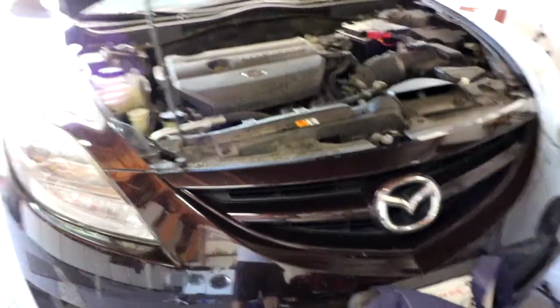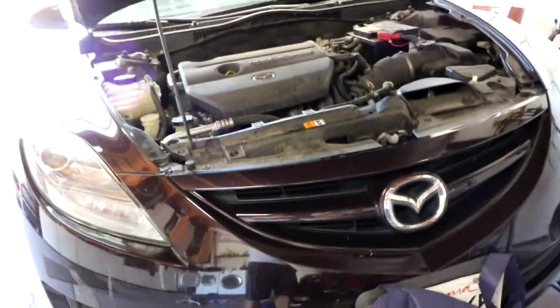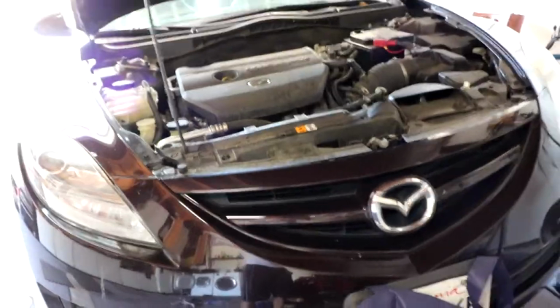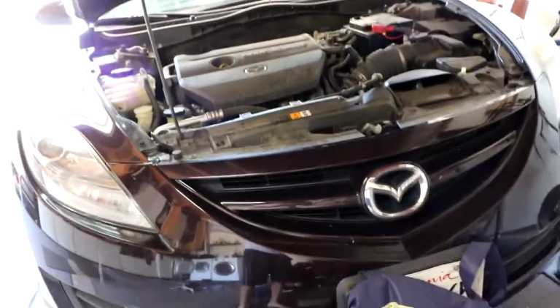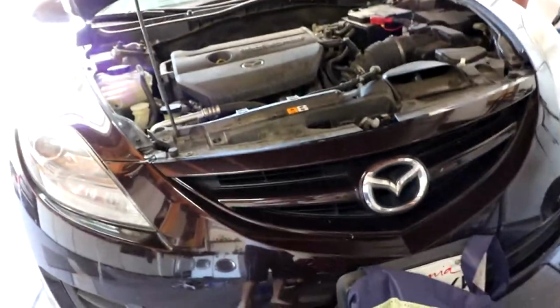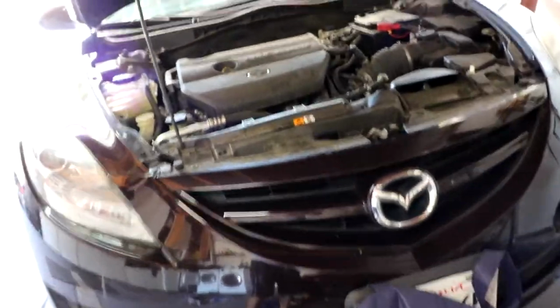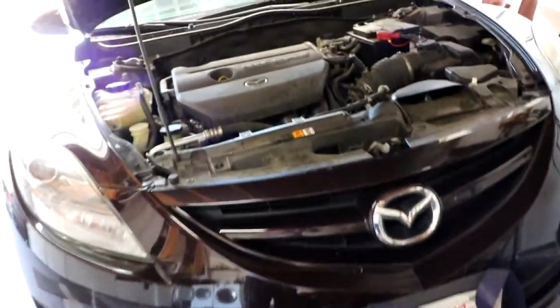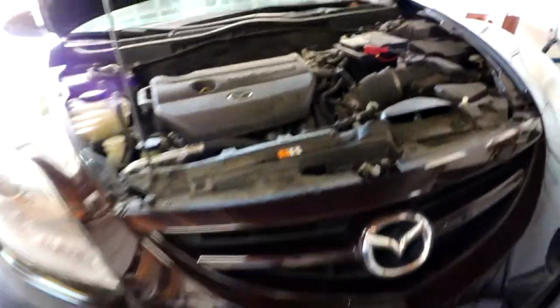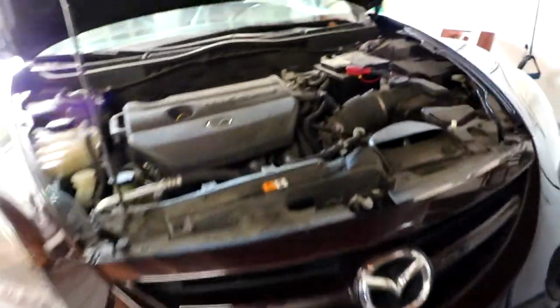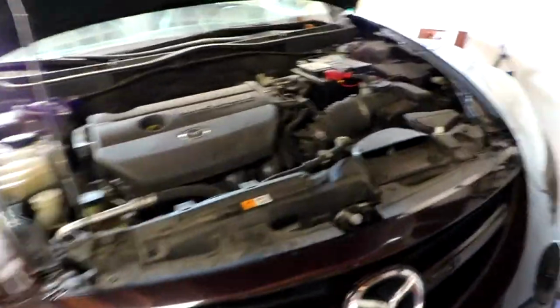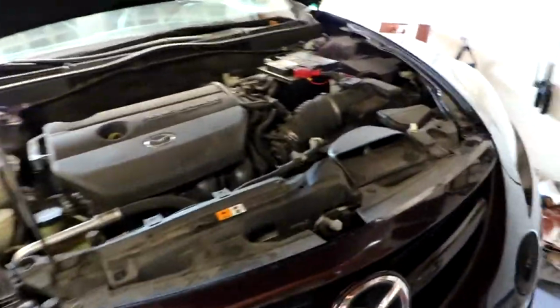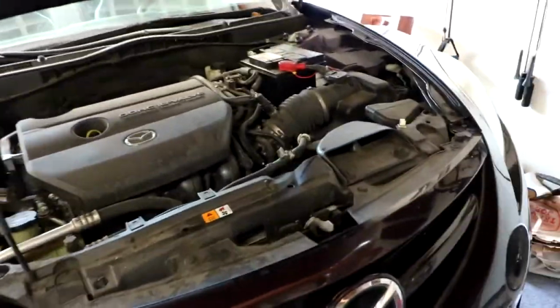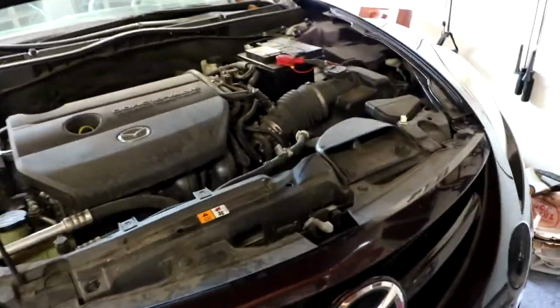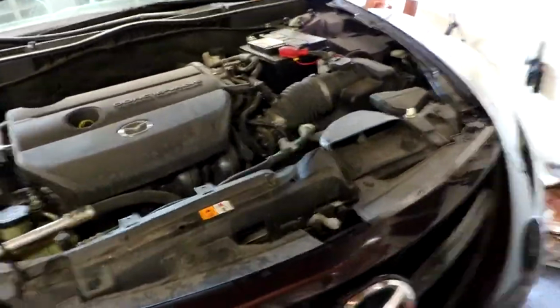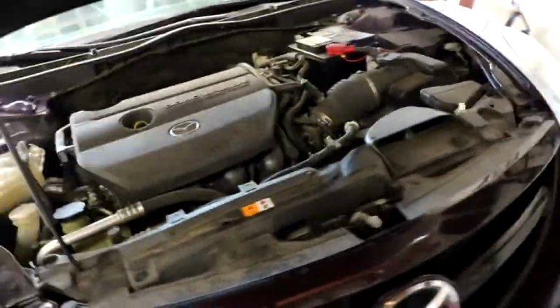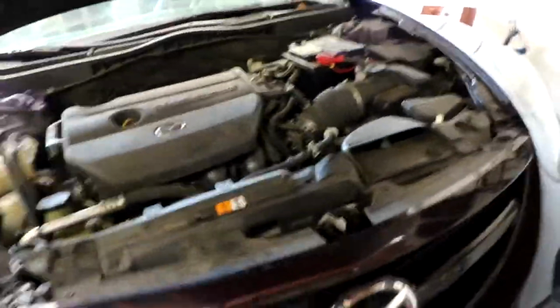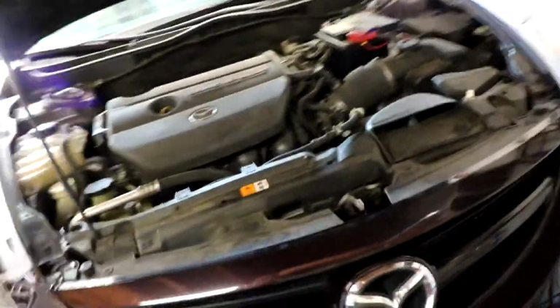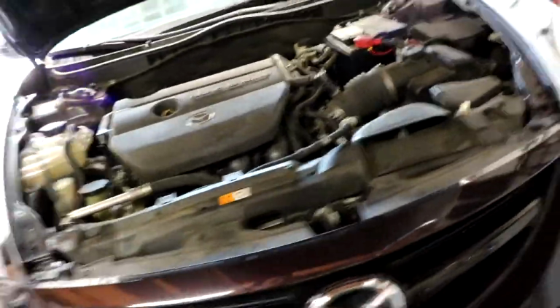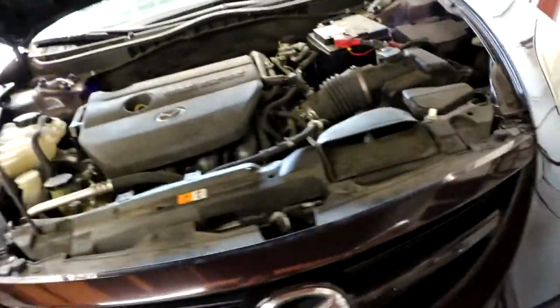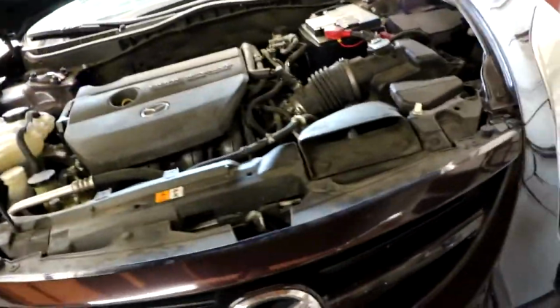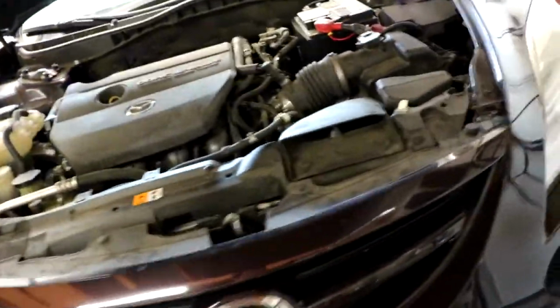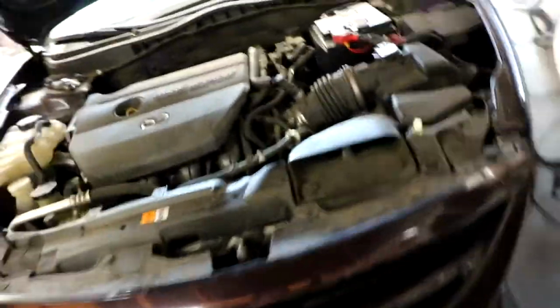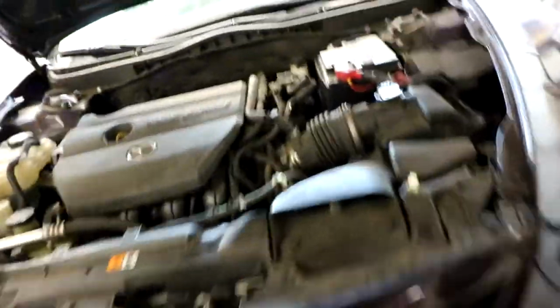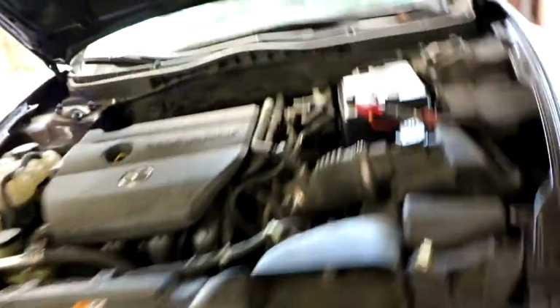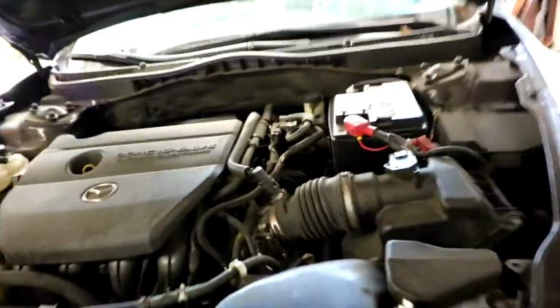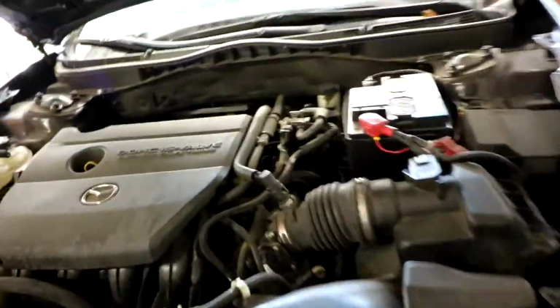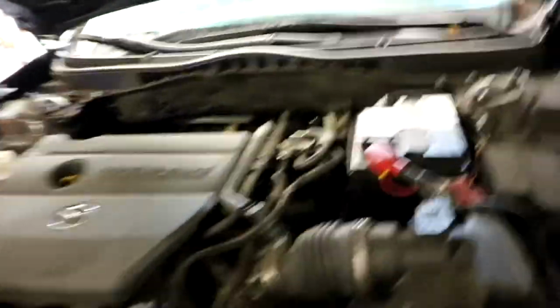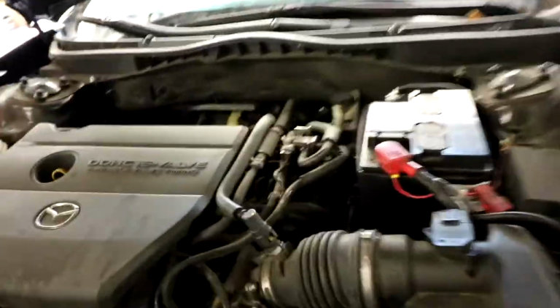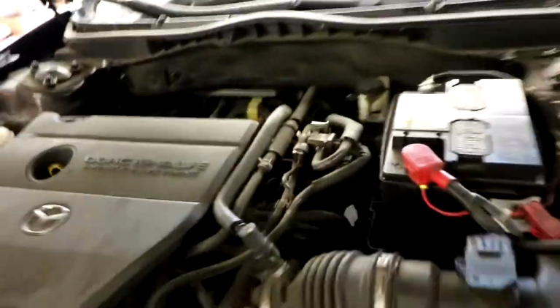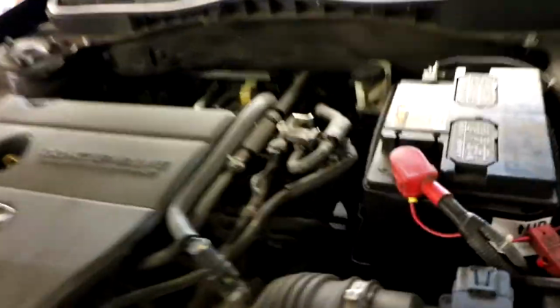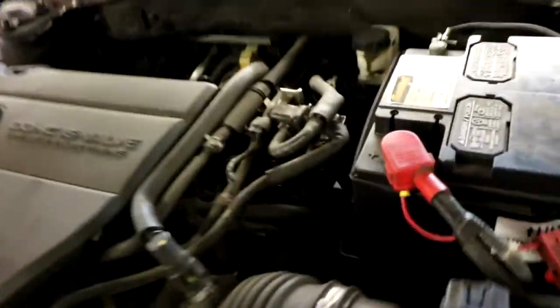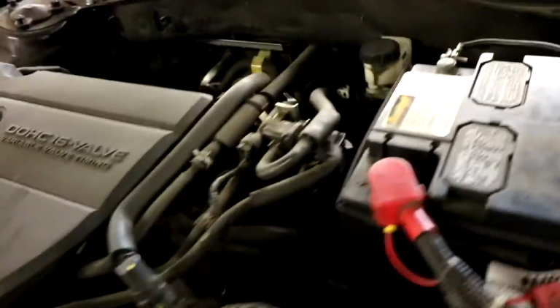Hey, what's up YouTube? This time on the Mazda 6, we are changing the automatic transmission fluid.